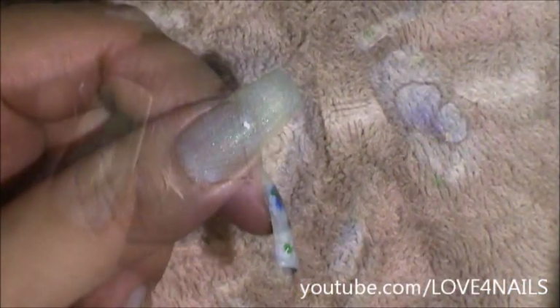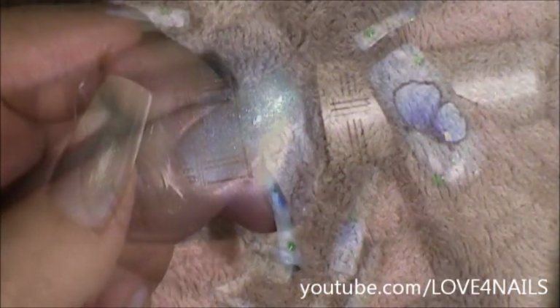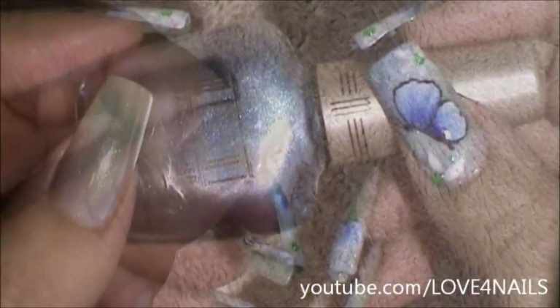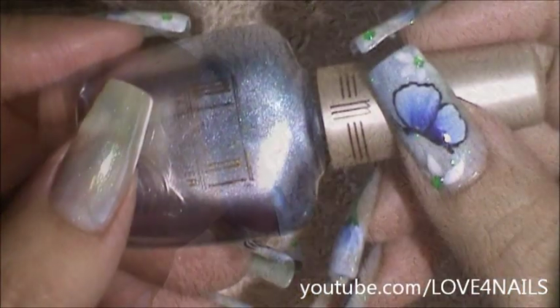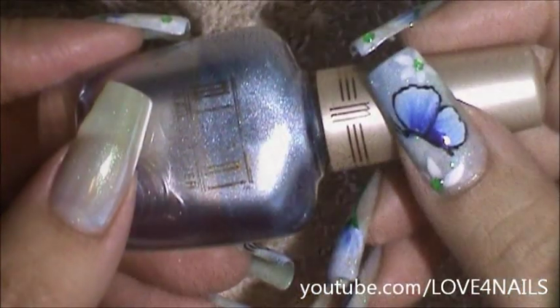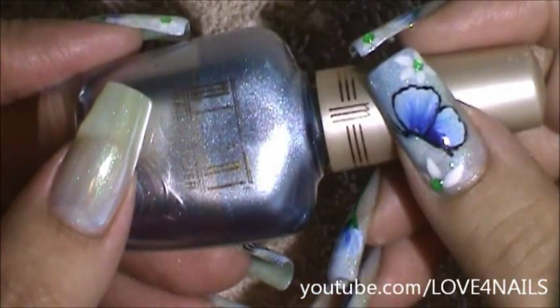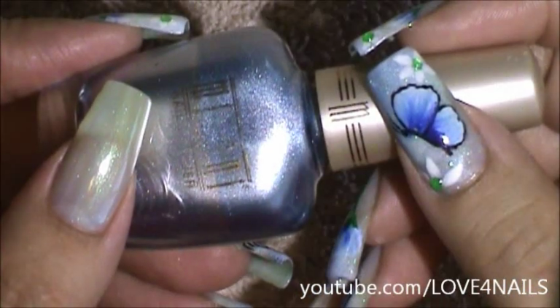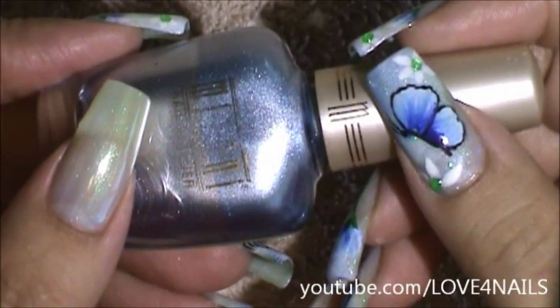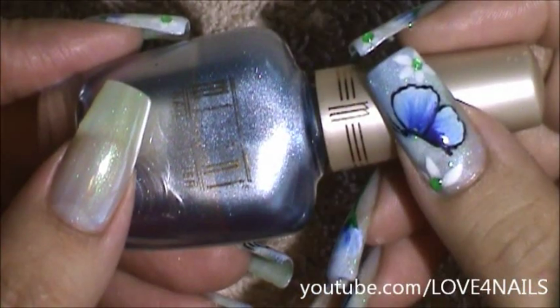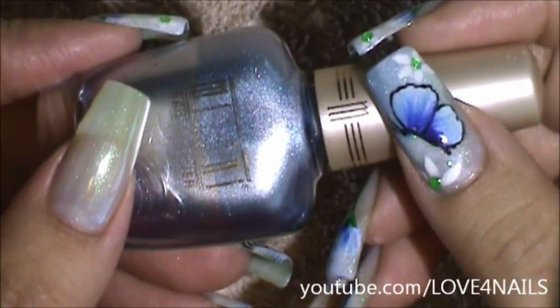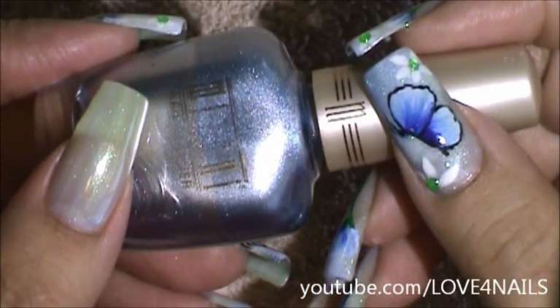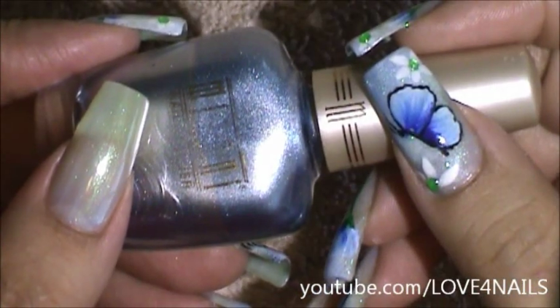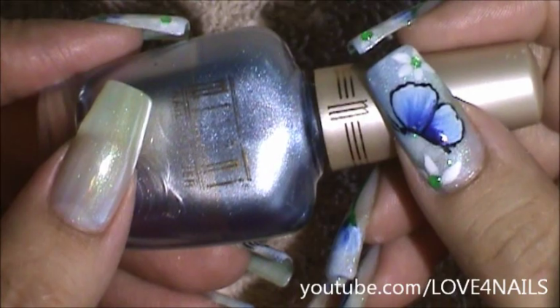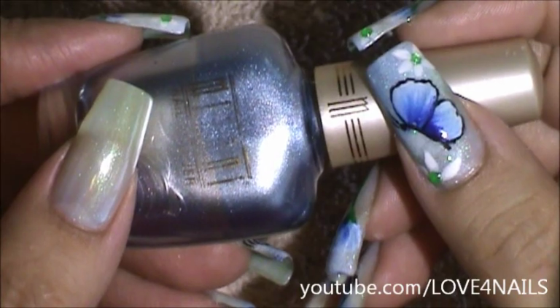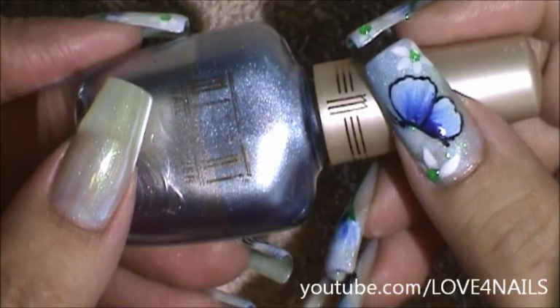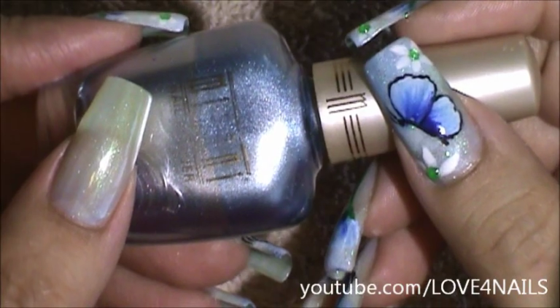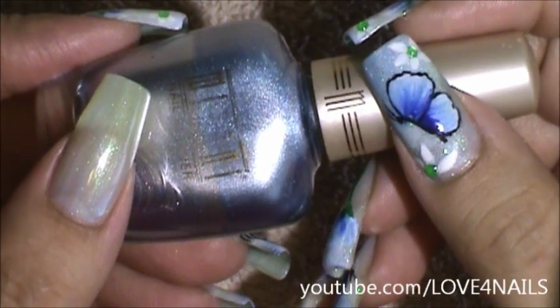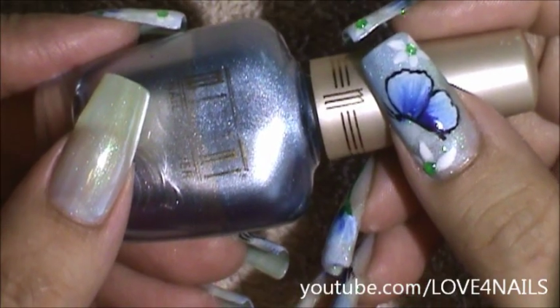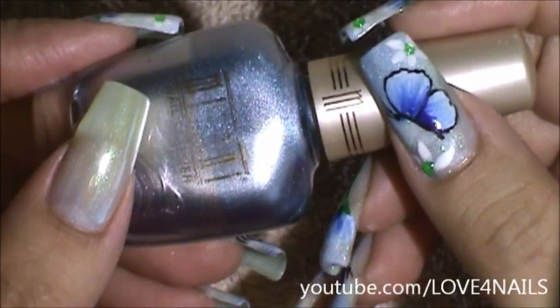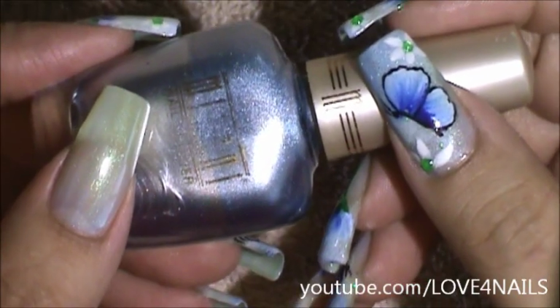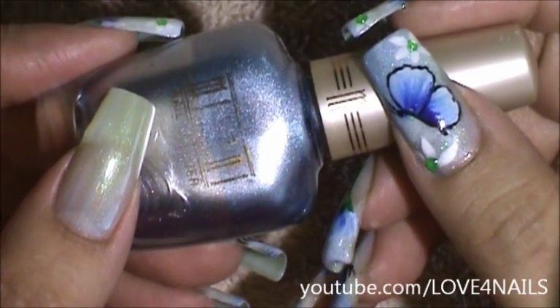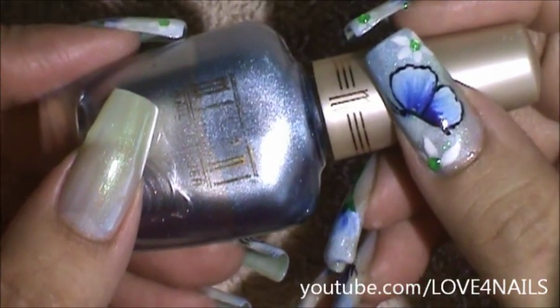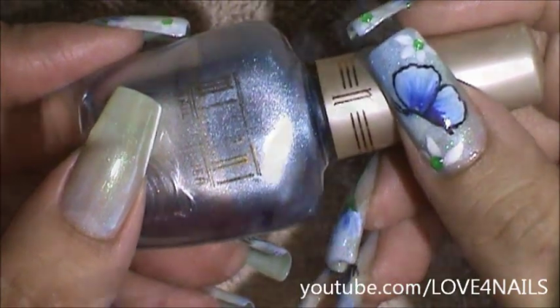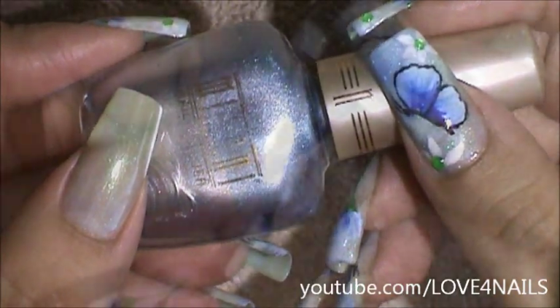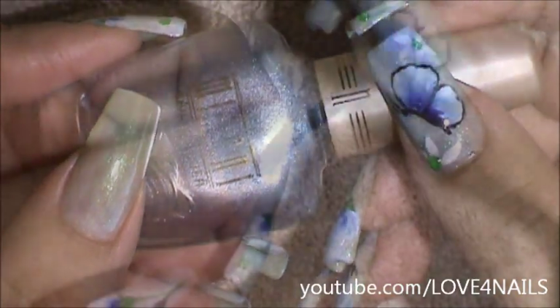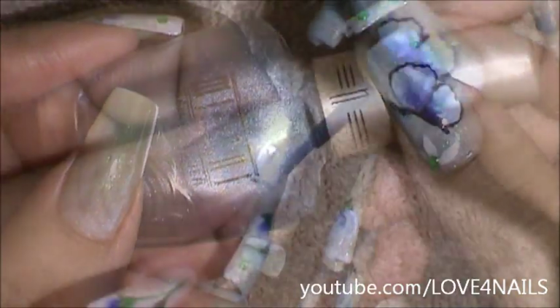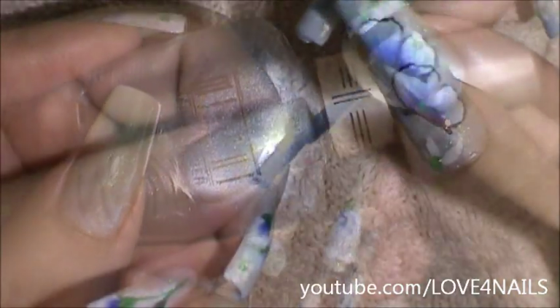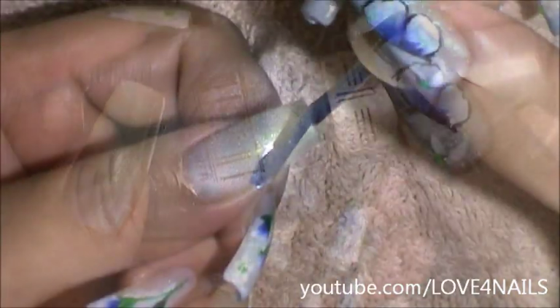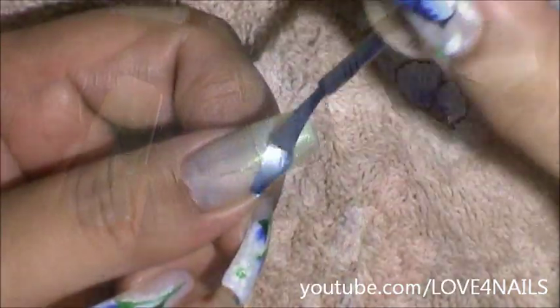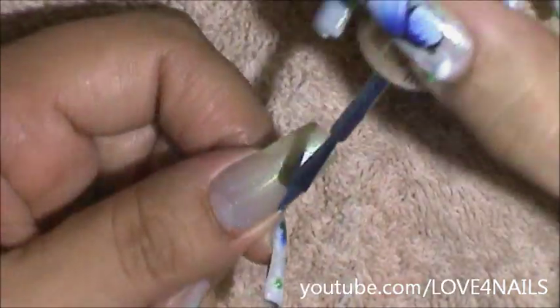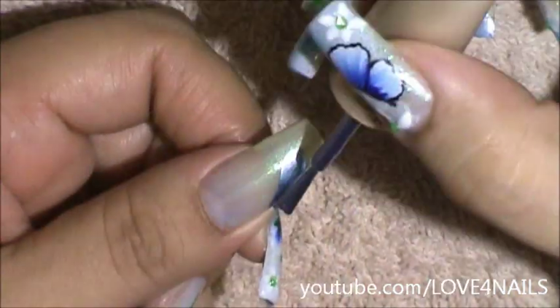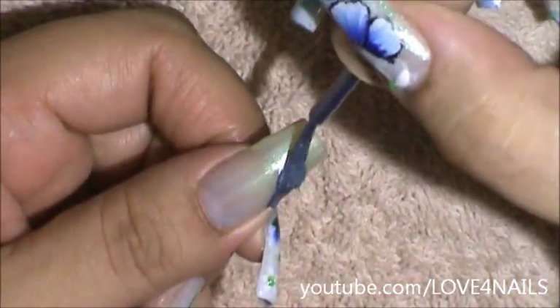Now using this blue nail polish by Milani called Blue For My Baby, I'm going to be applying a side swipe.